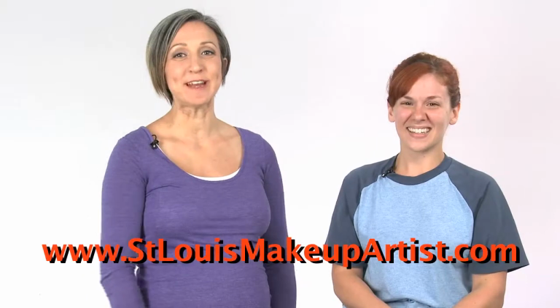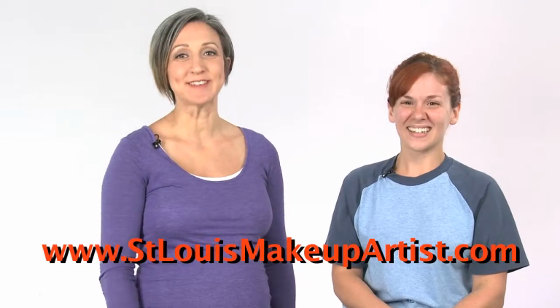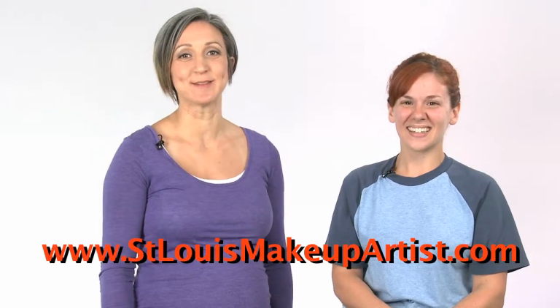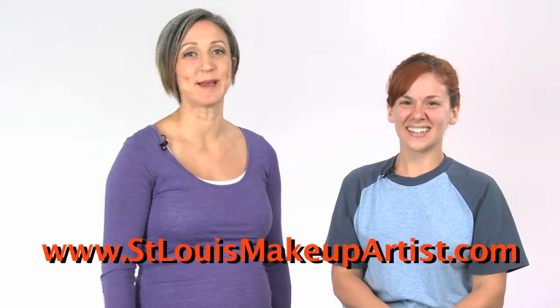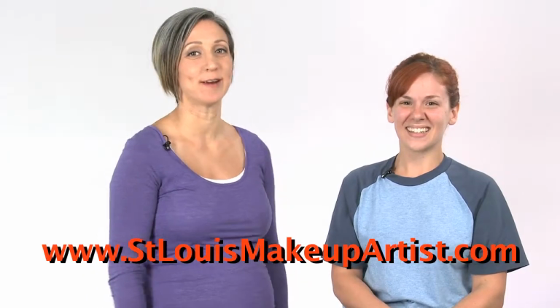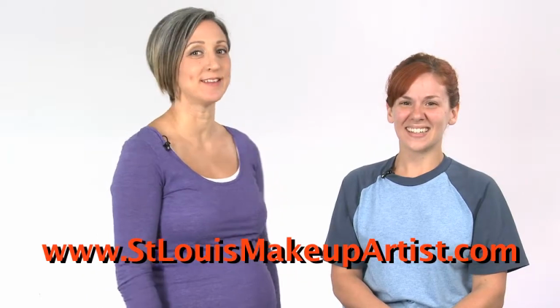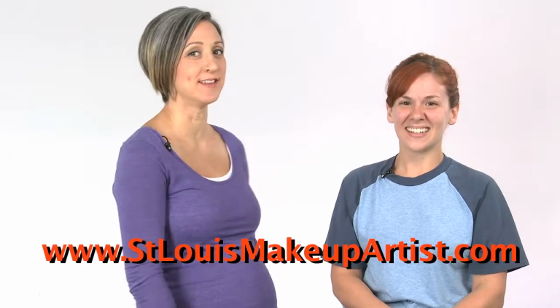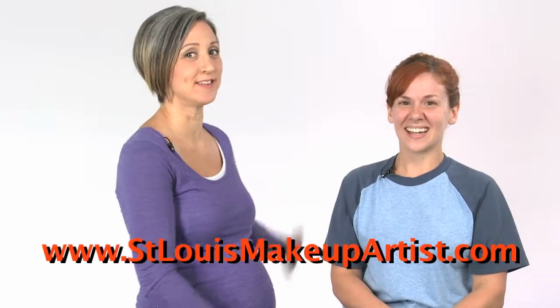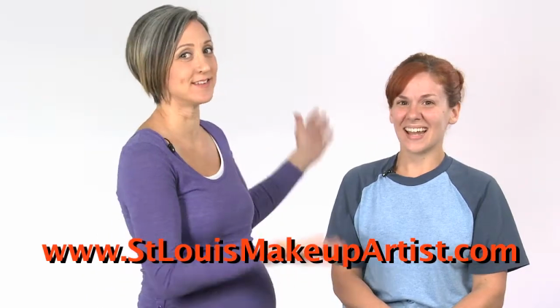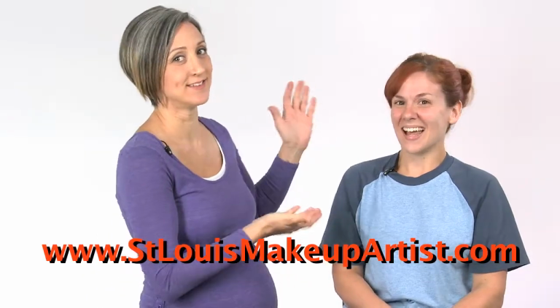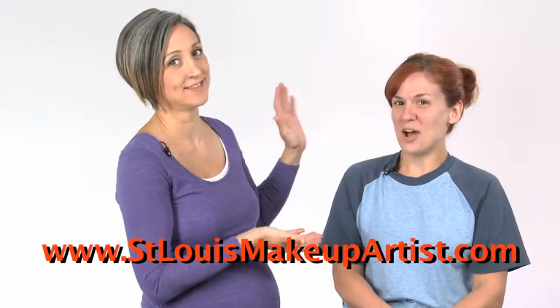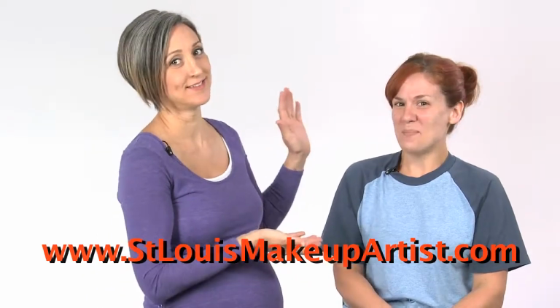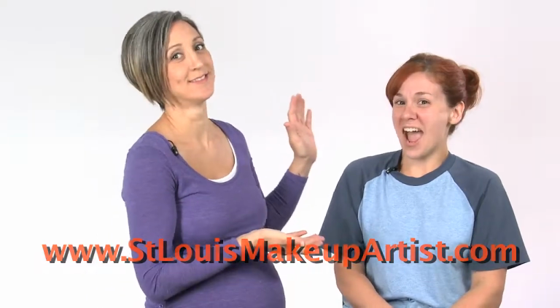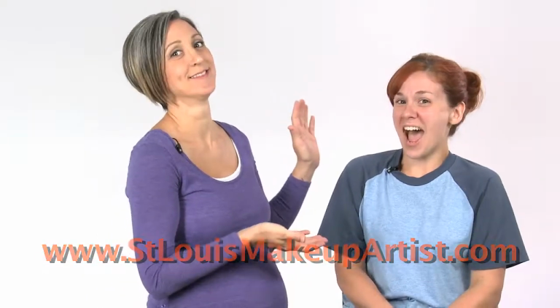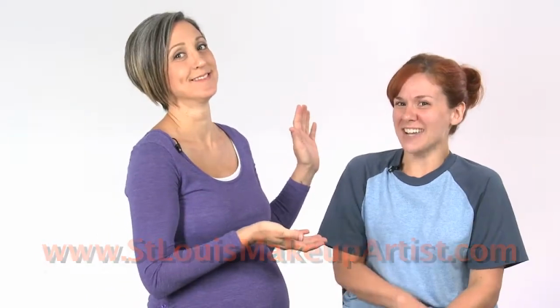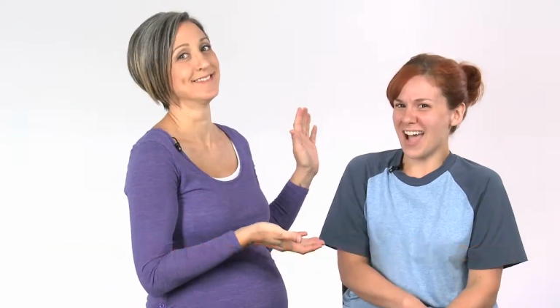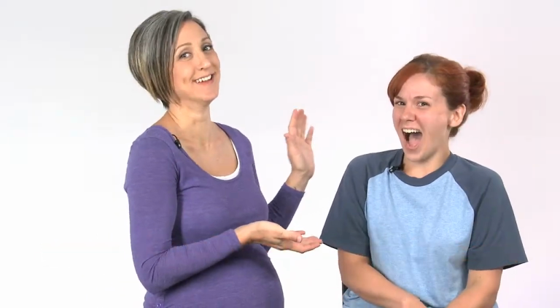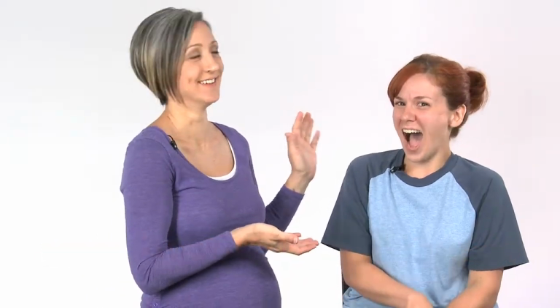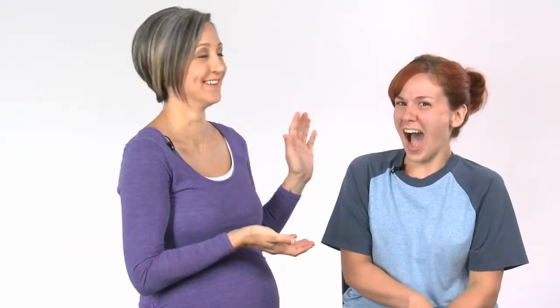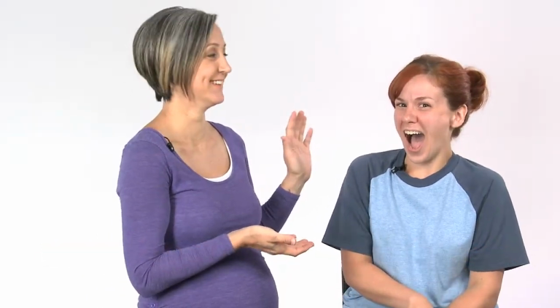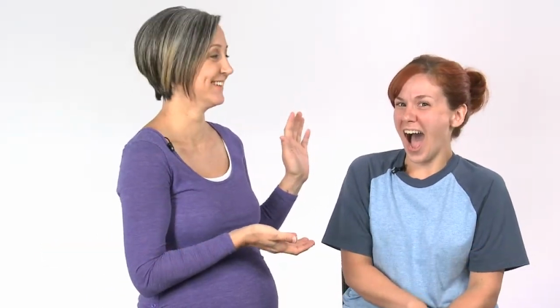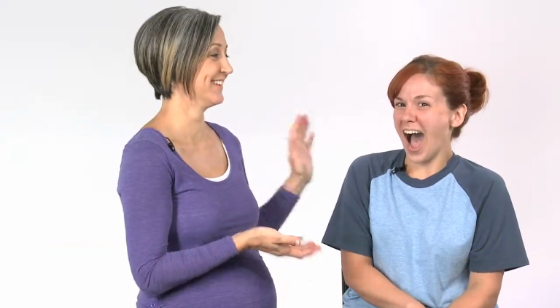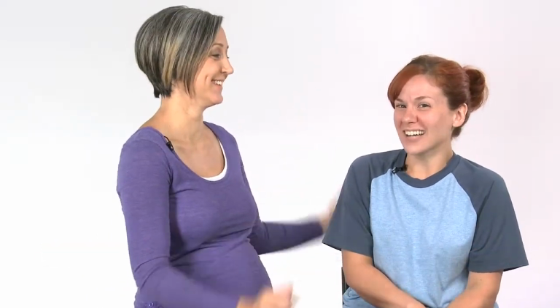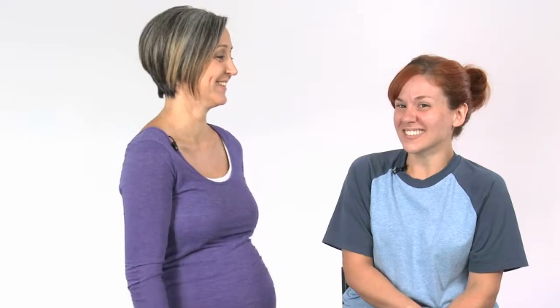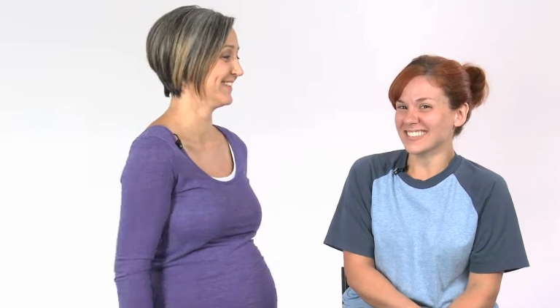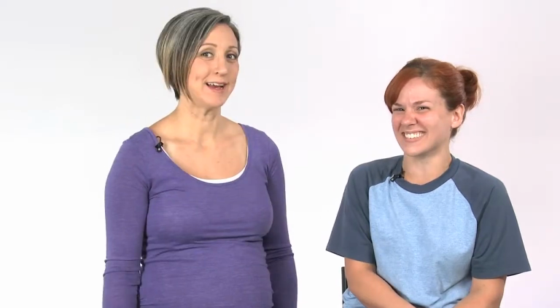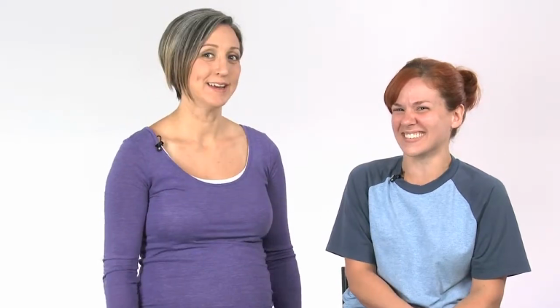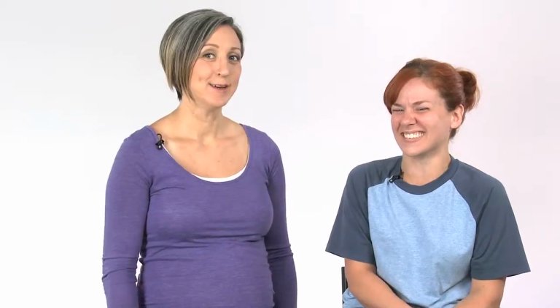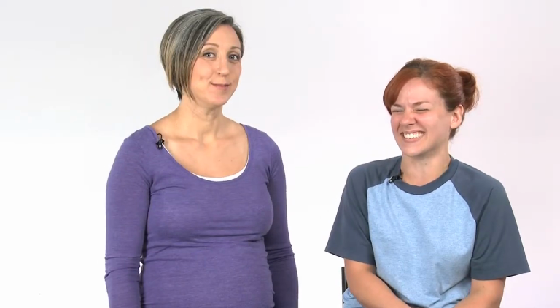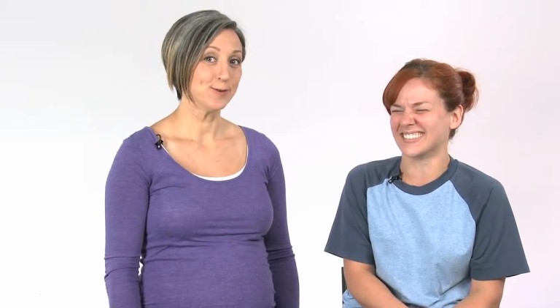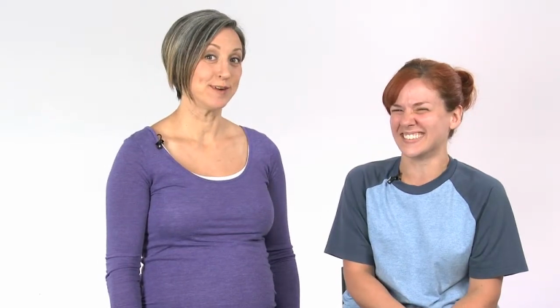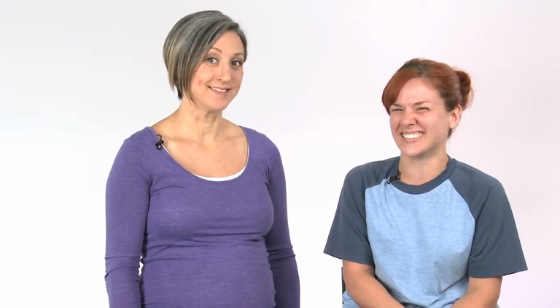I'm Renee with St. Louis Makeup Artist and this is Amanda, my mute model.